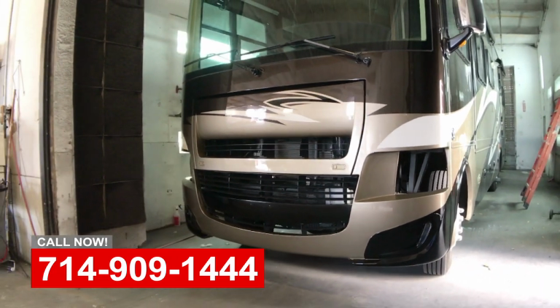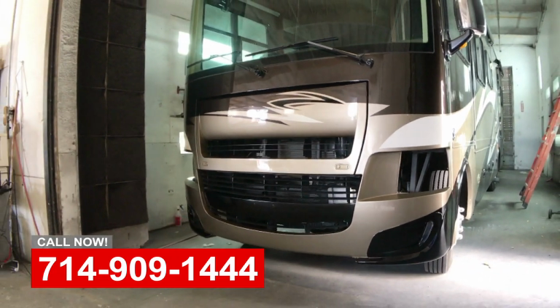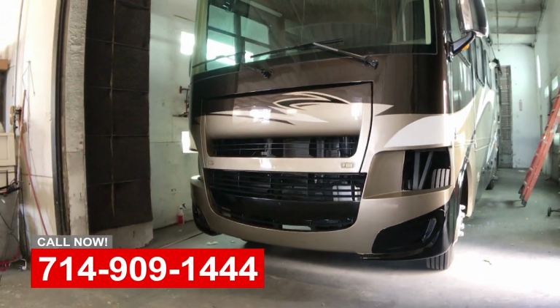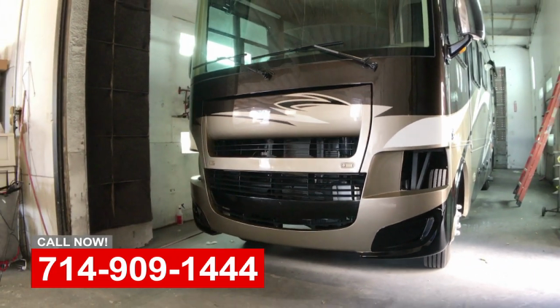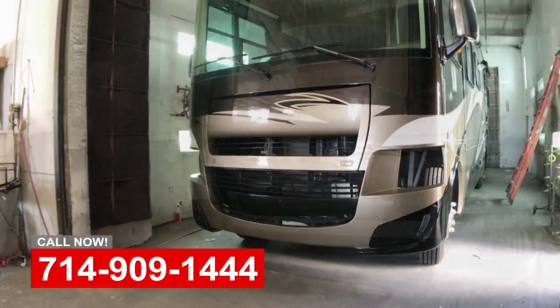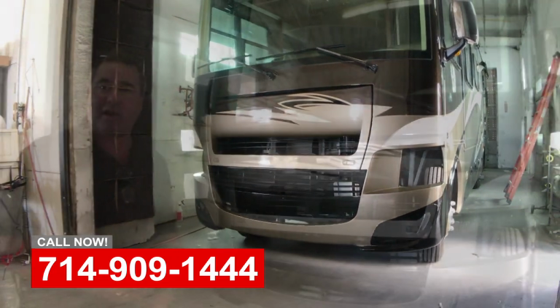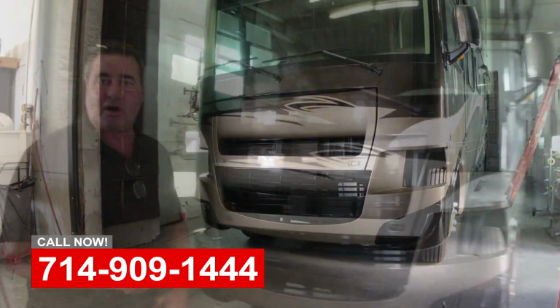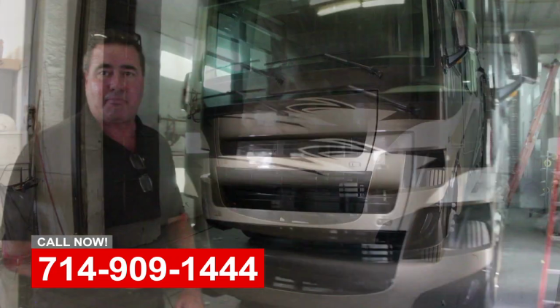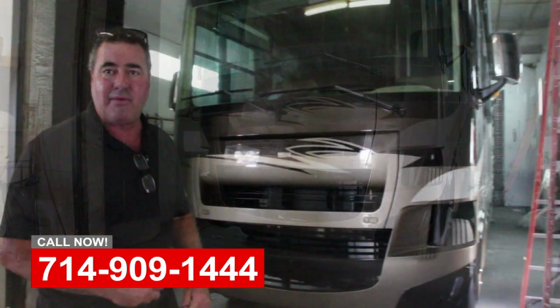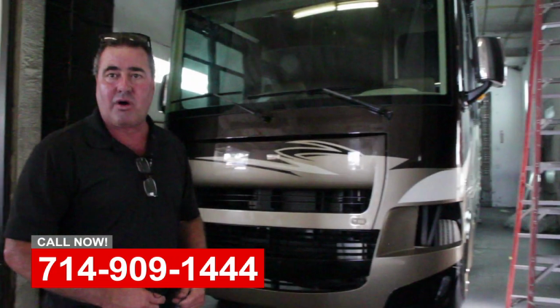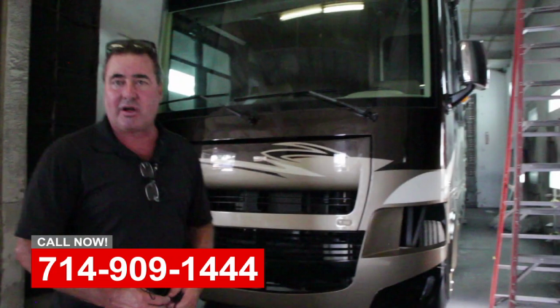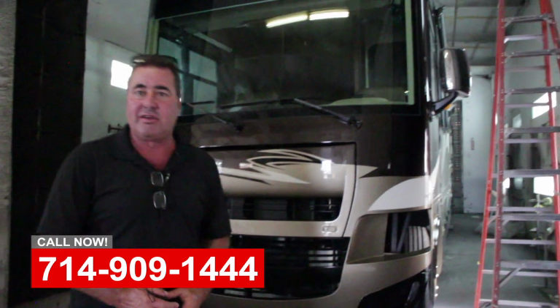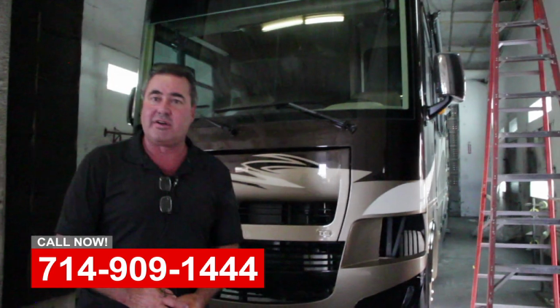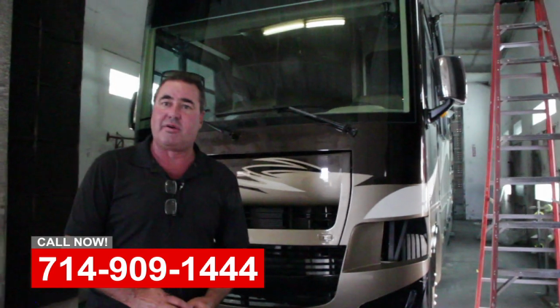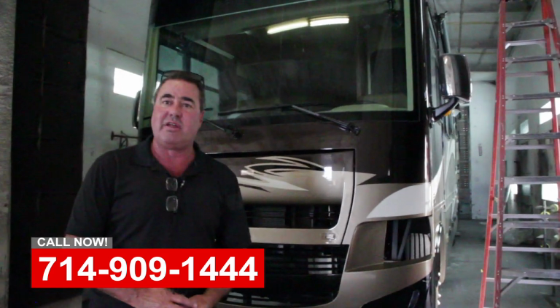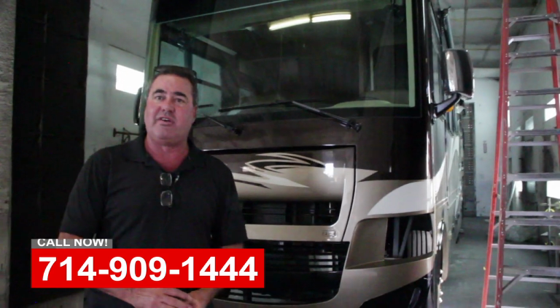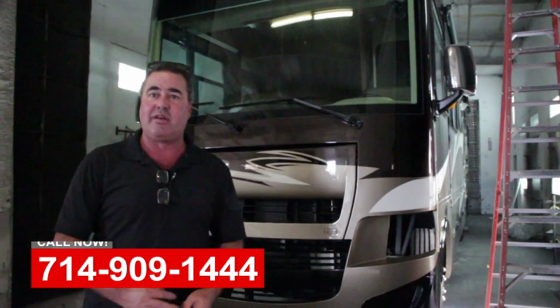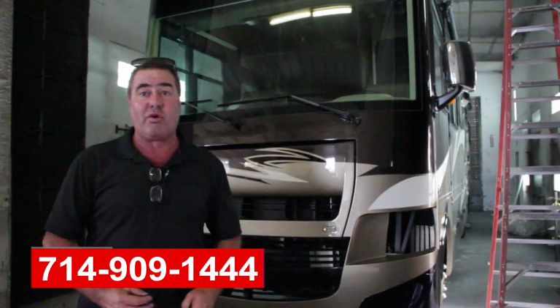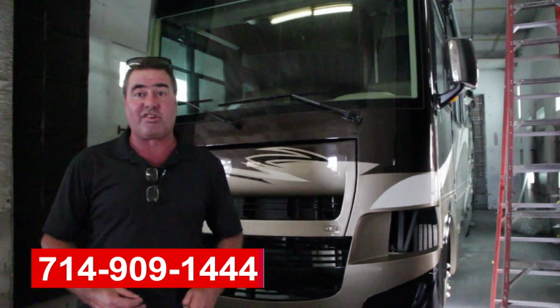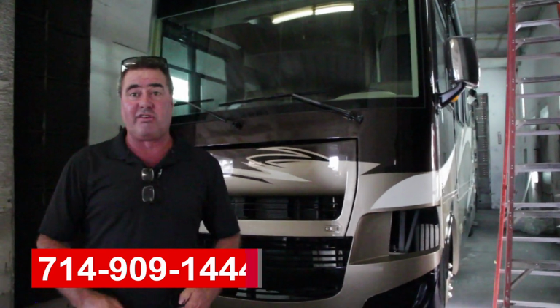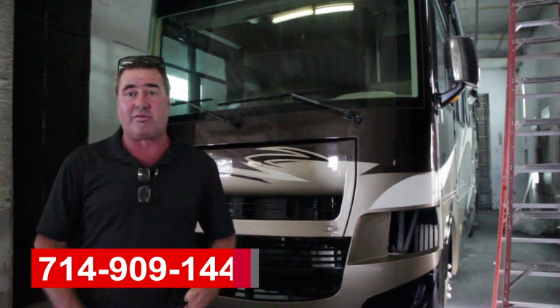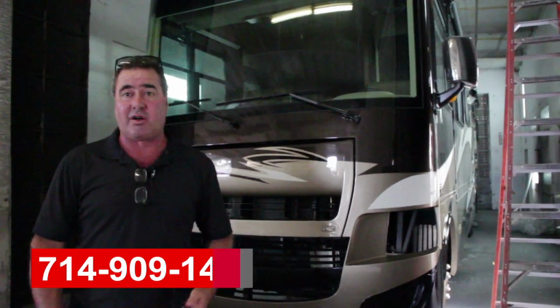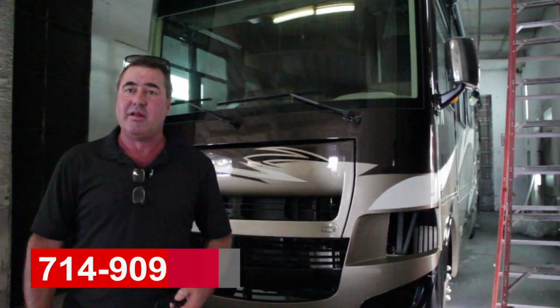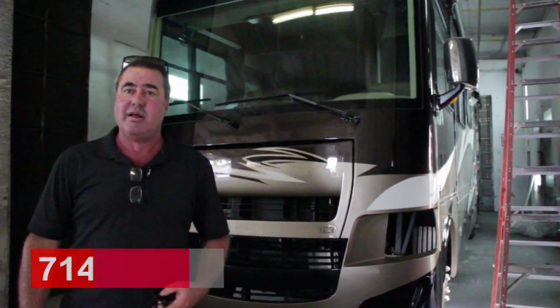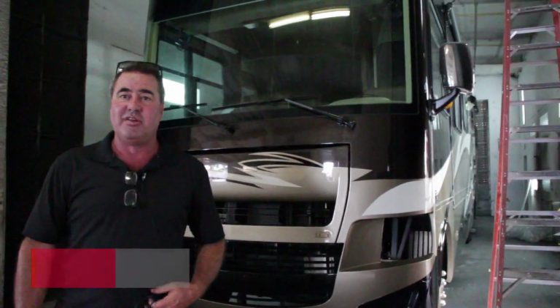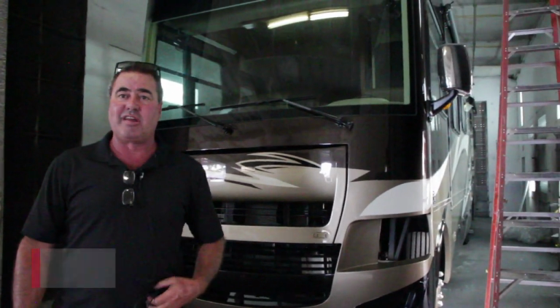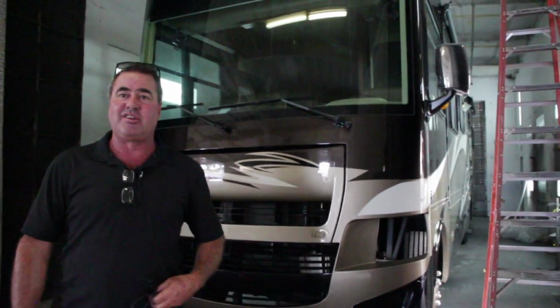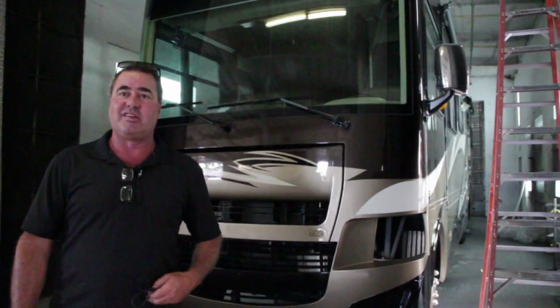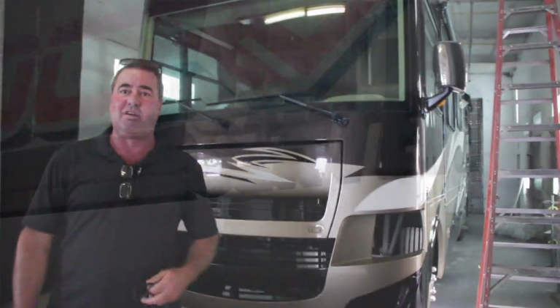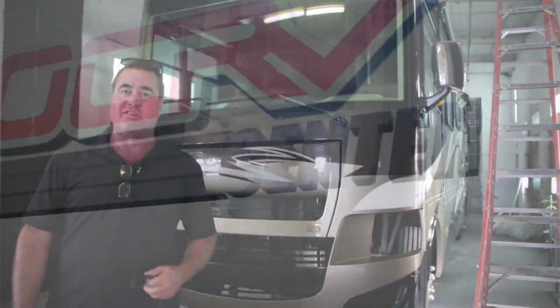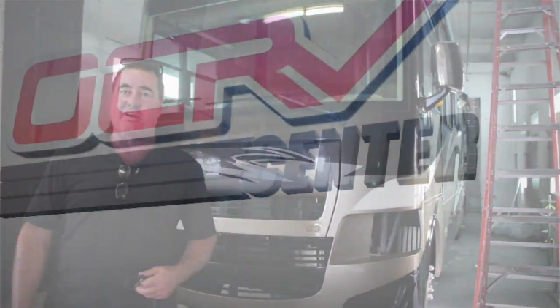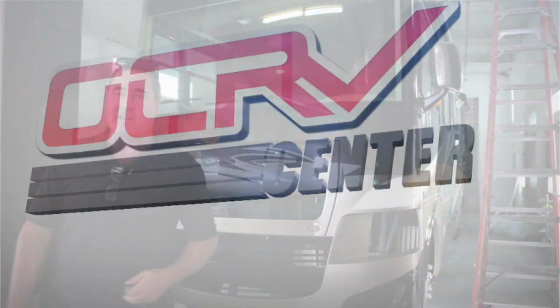So if you need any bodywork, paintwork, interior refit, or service work, please come see us at OCRV.